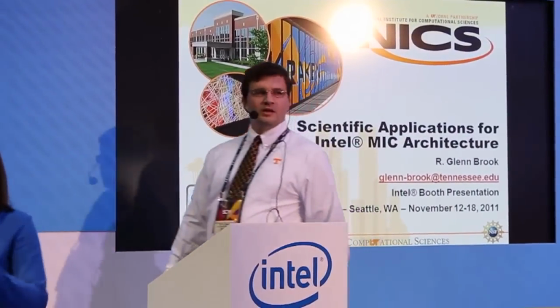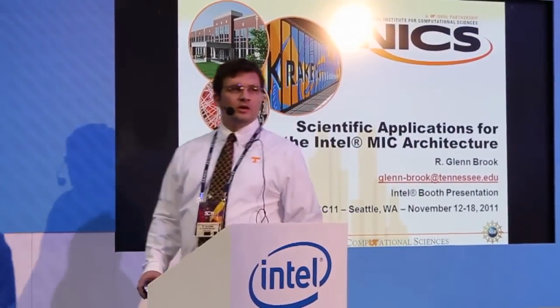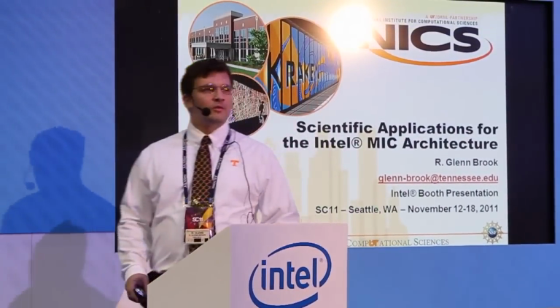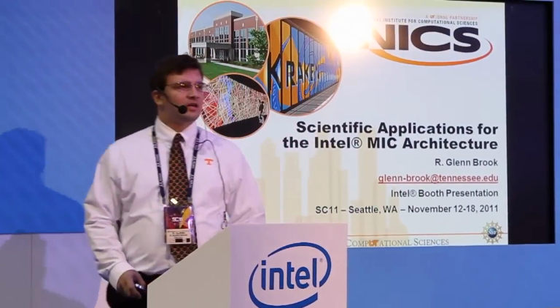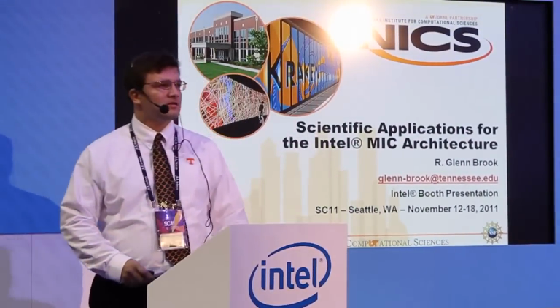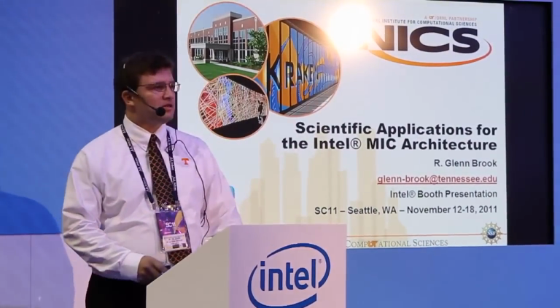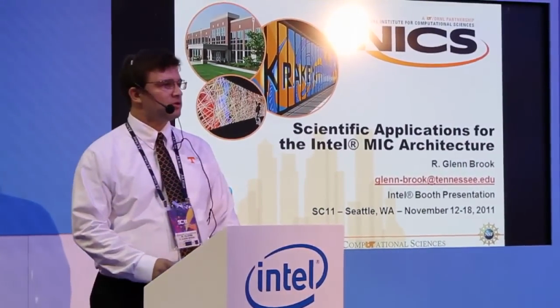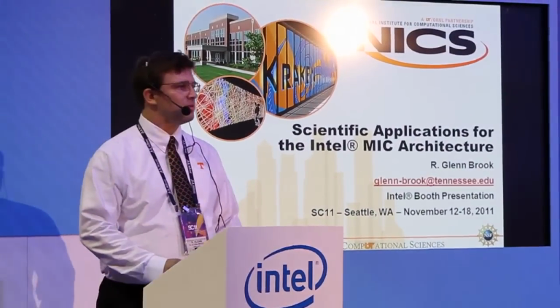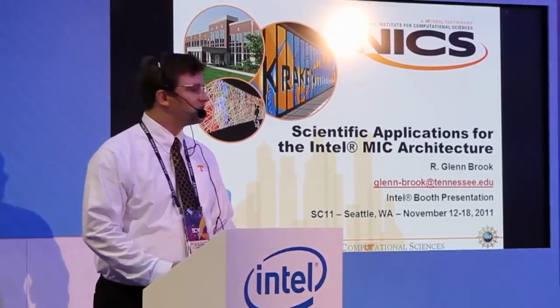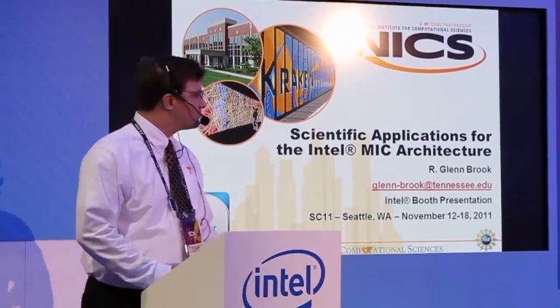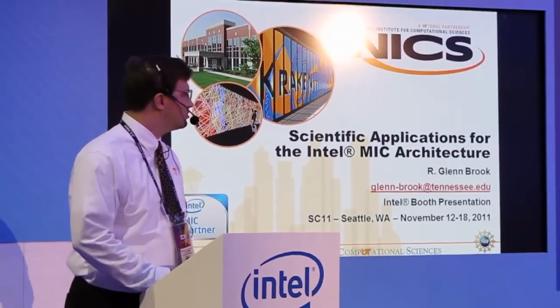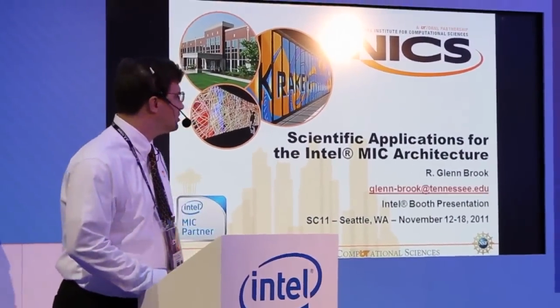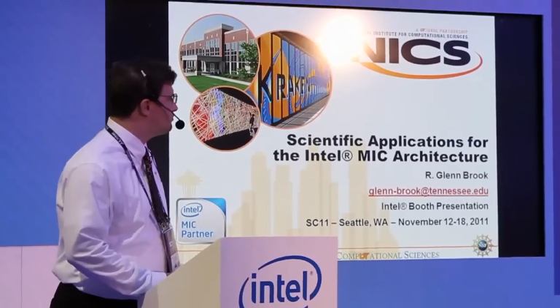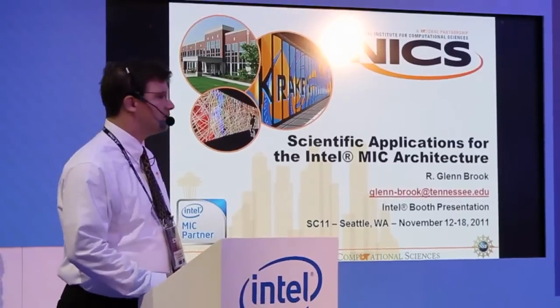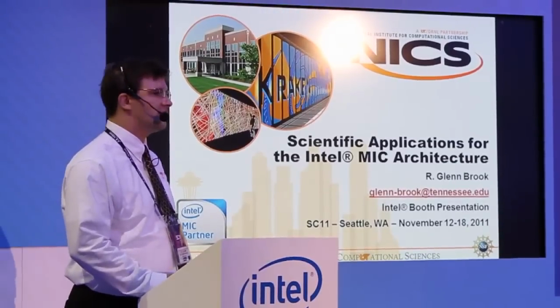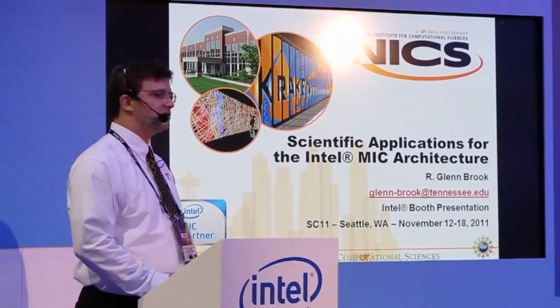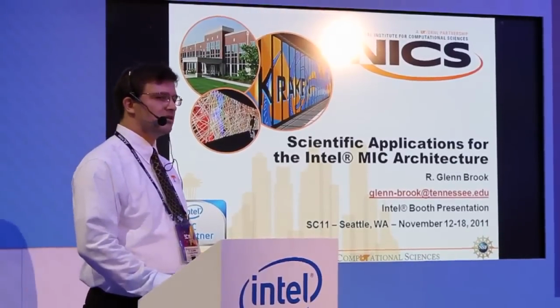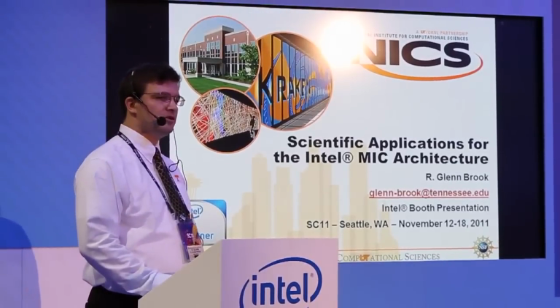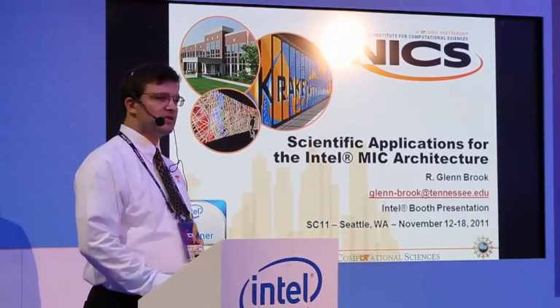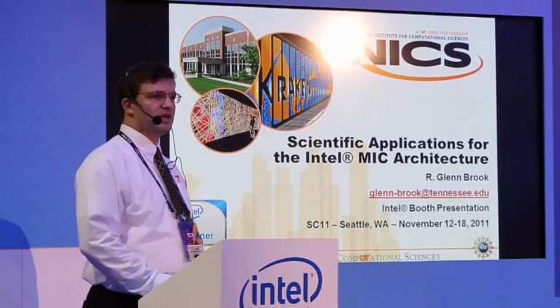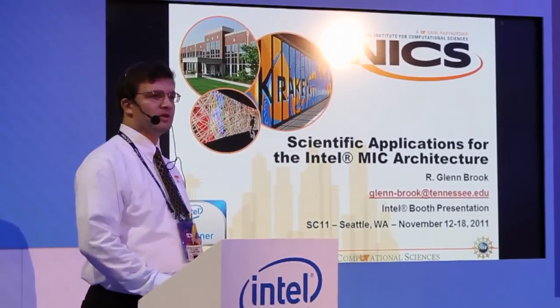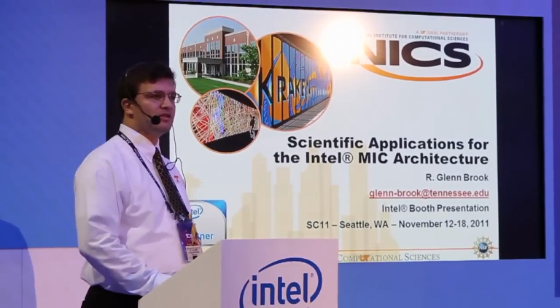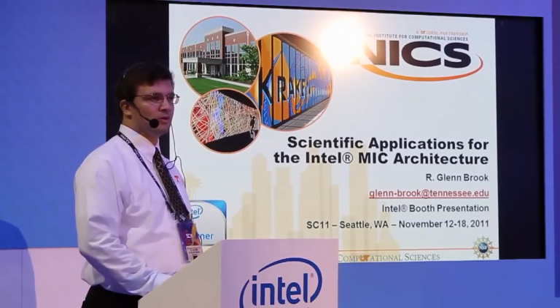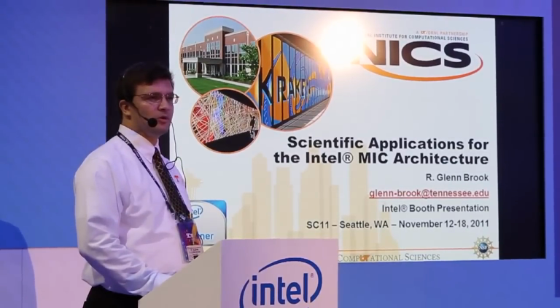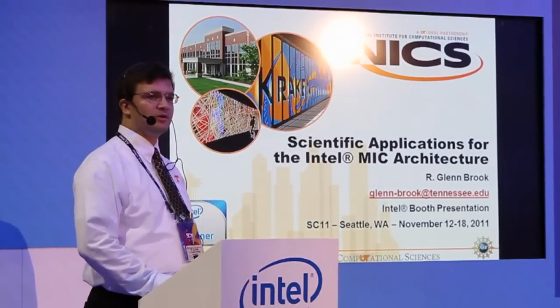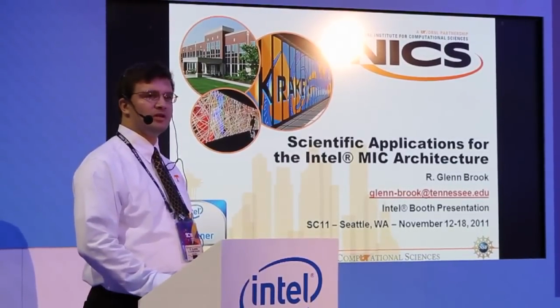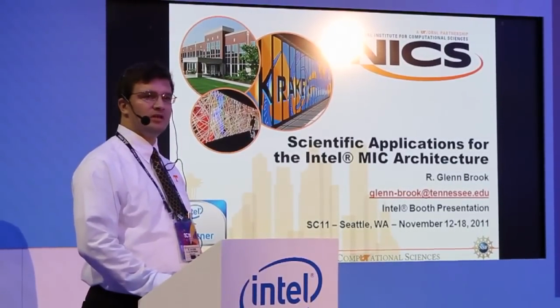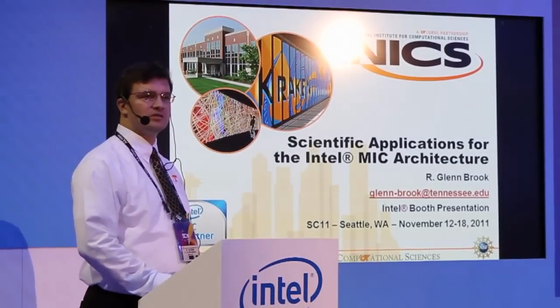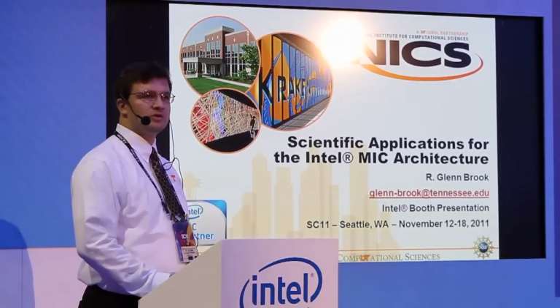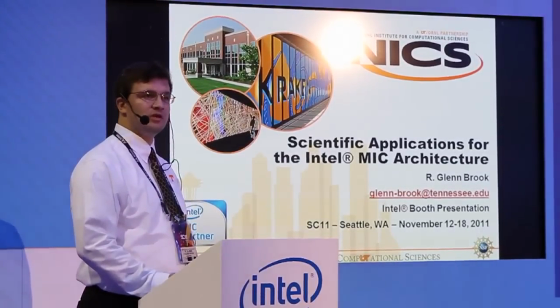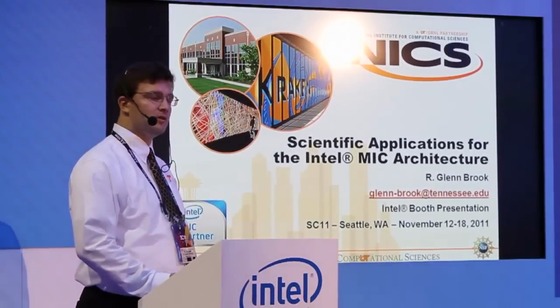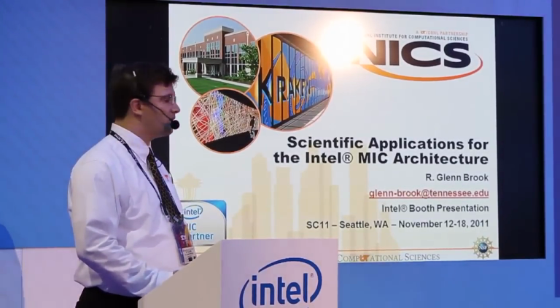Hello everybody. Thank you for joining me this afternoon. I'm very excited to talk to you about some of the application work we've been doing at NICS with the Intel MIC.